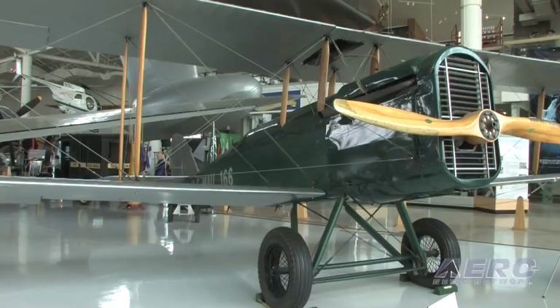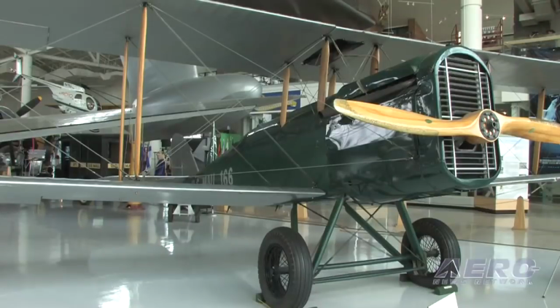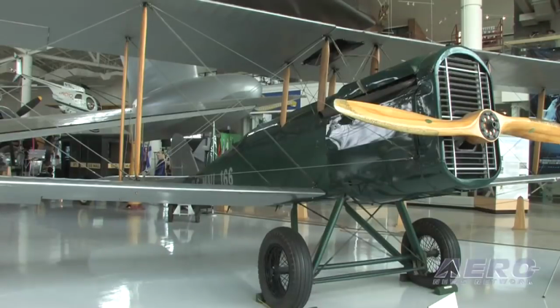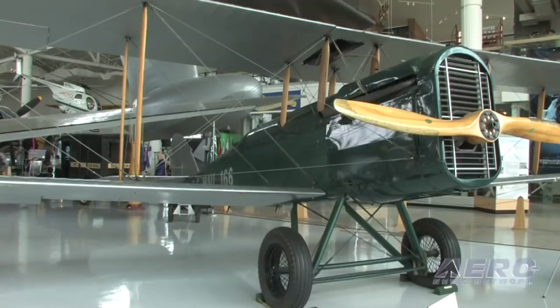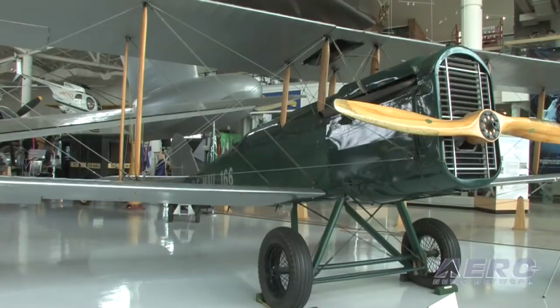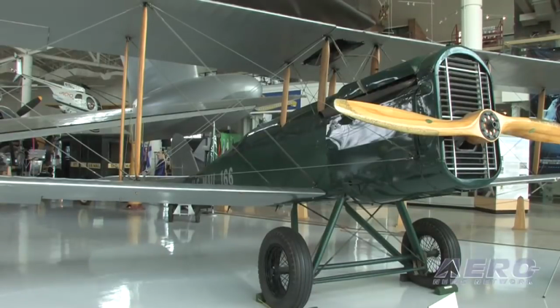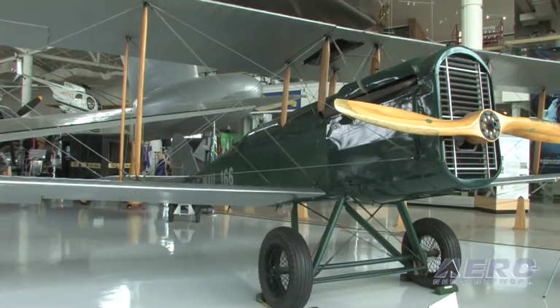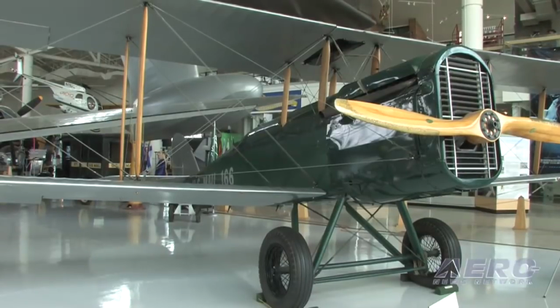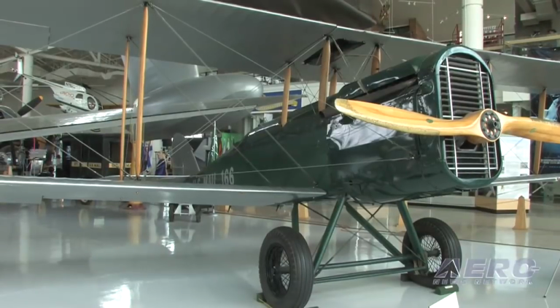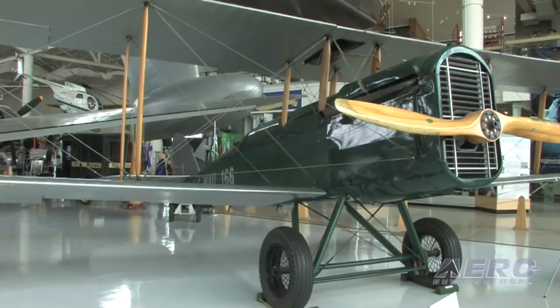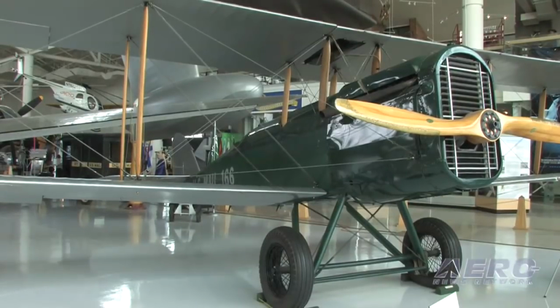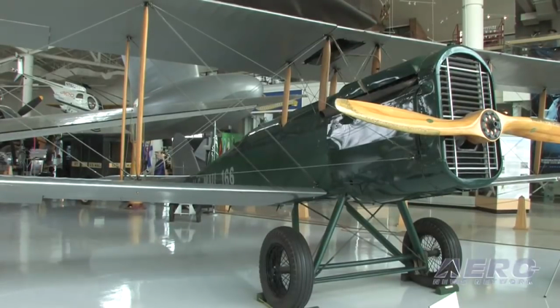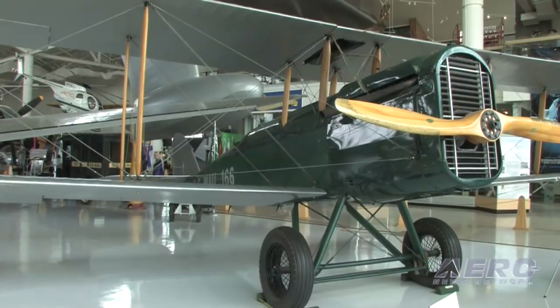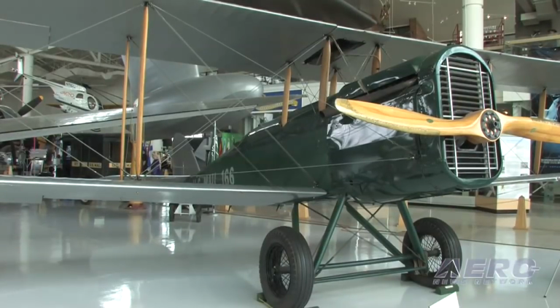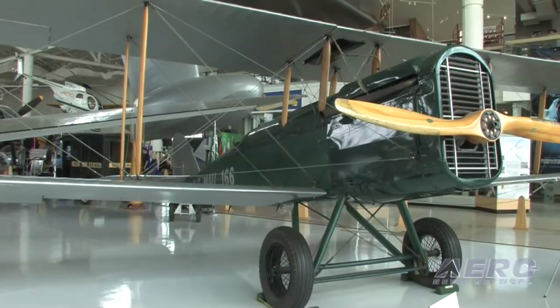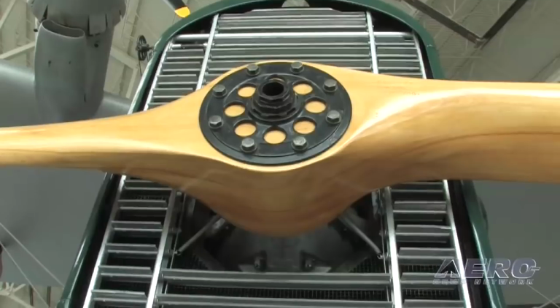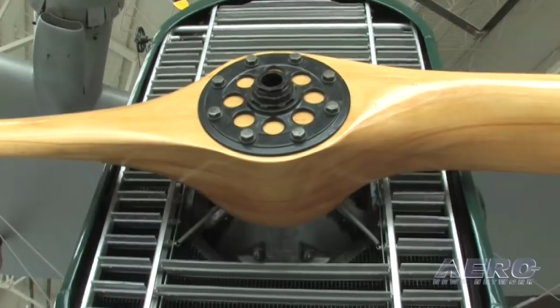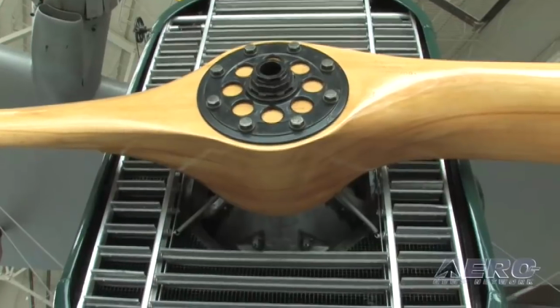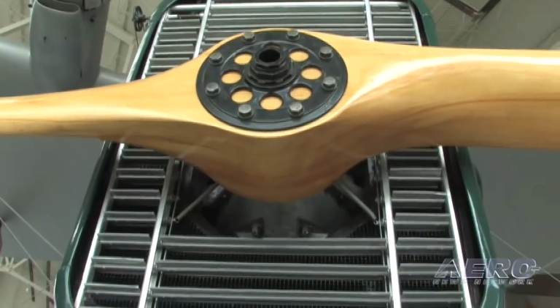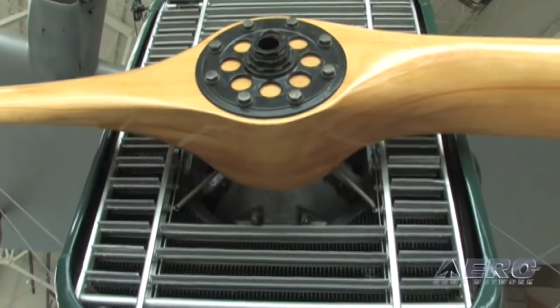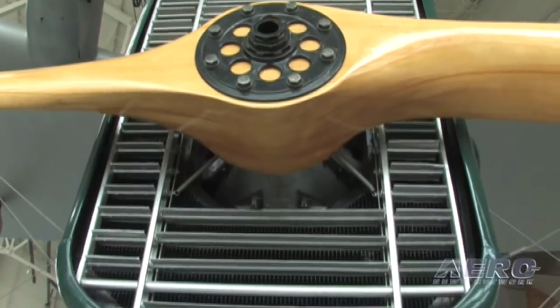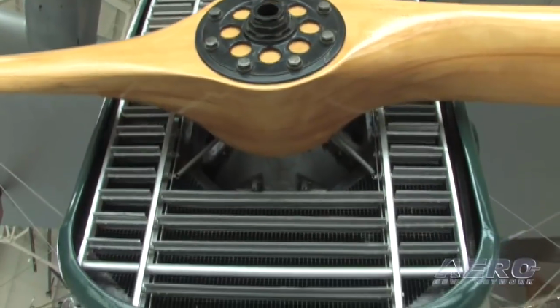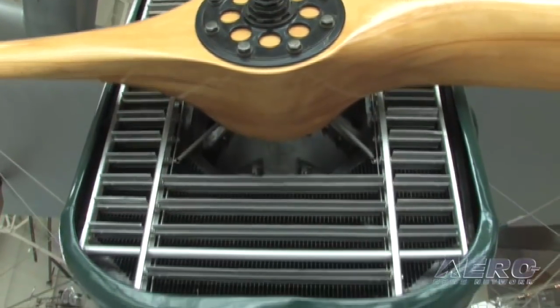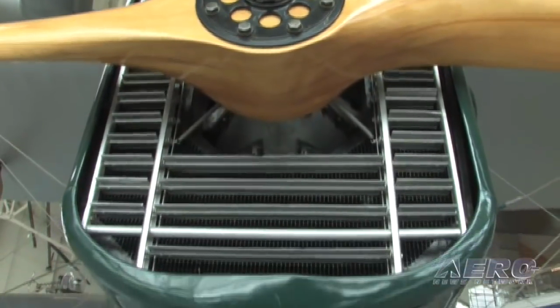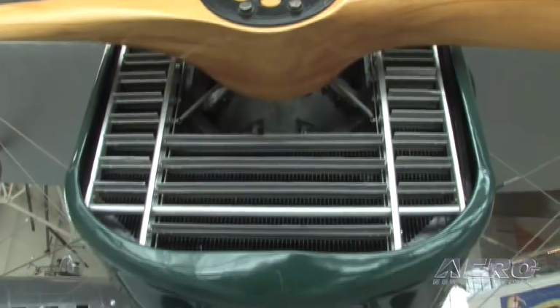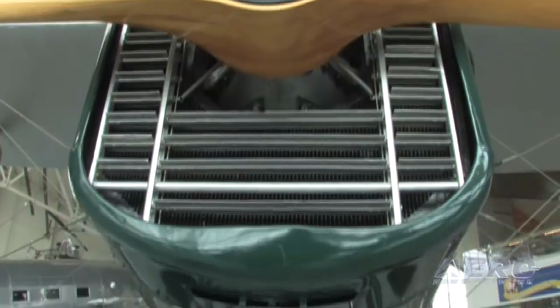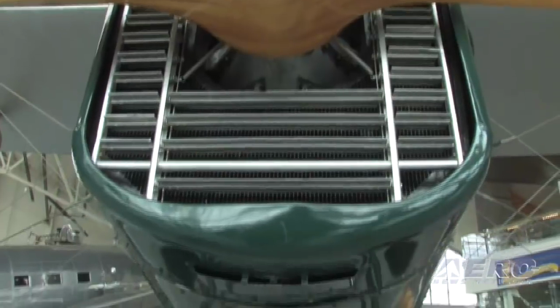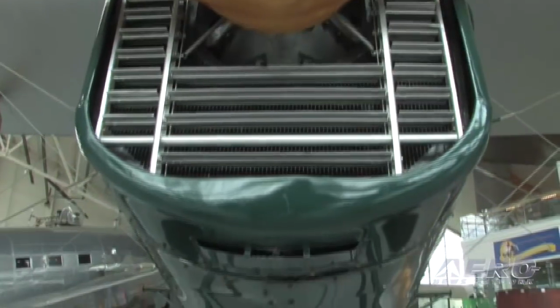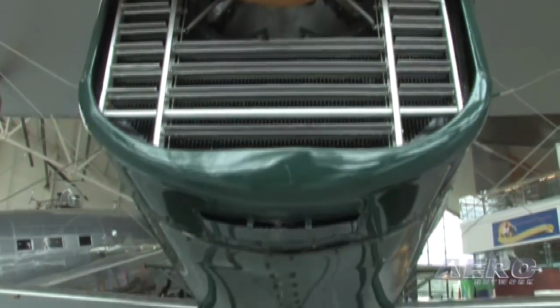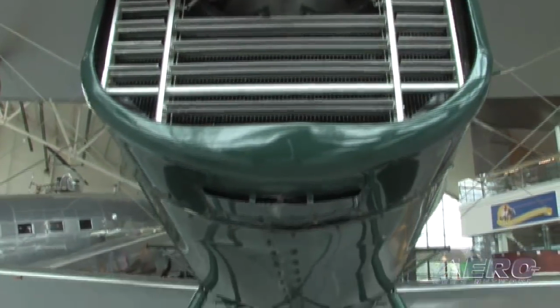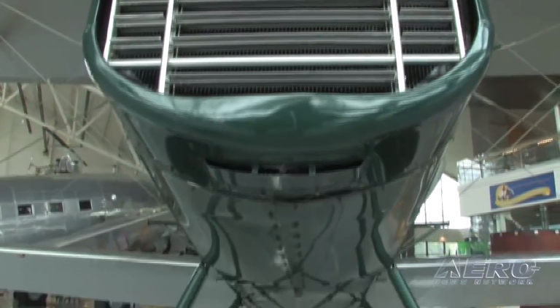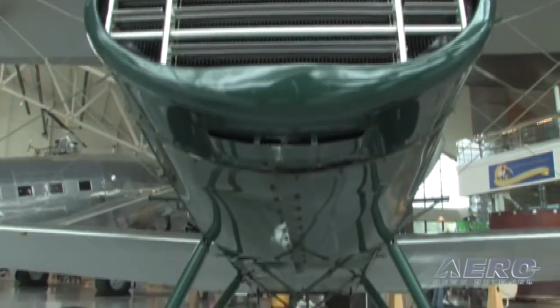There's an entry in the logbook for this airplane, something to the effect of, 'Maybe I should make my own airplane,' signed Bill Boeing. It's kind of cool.